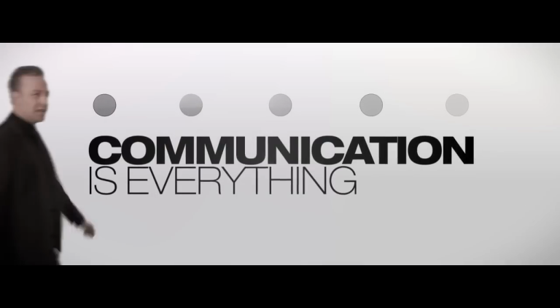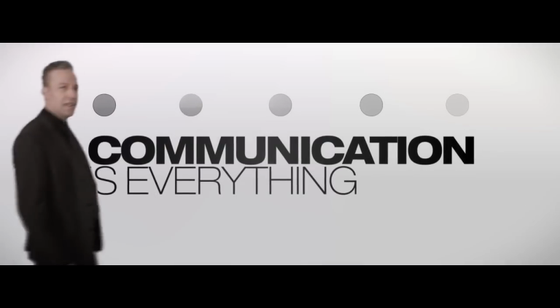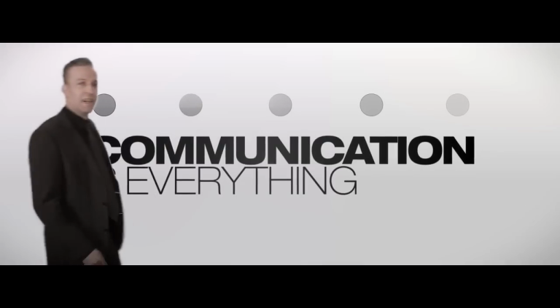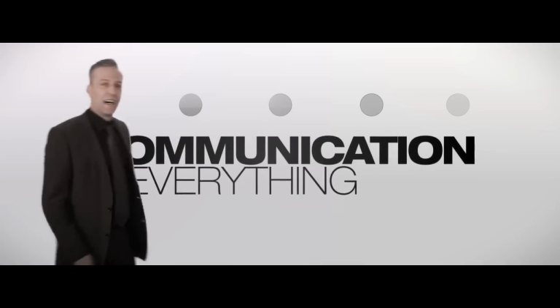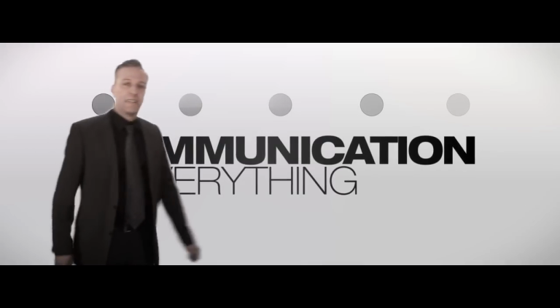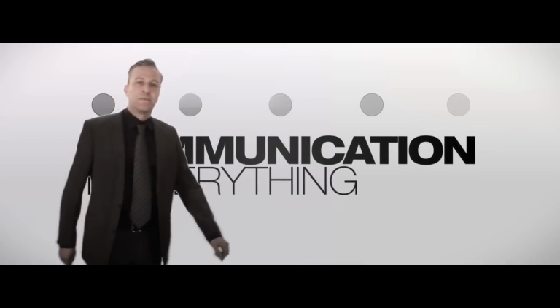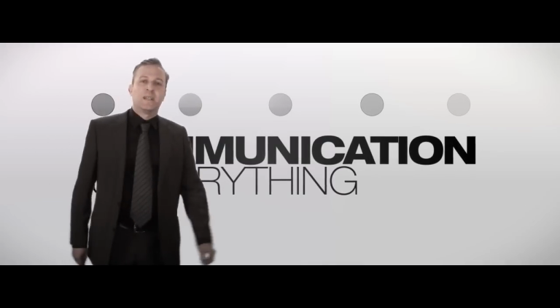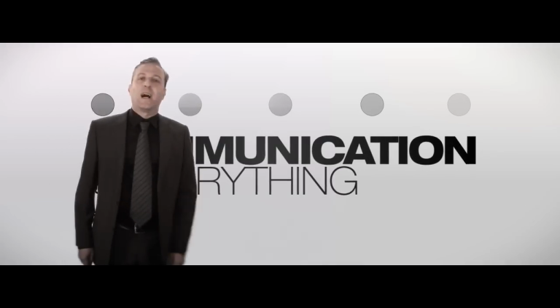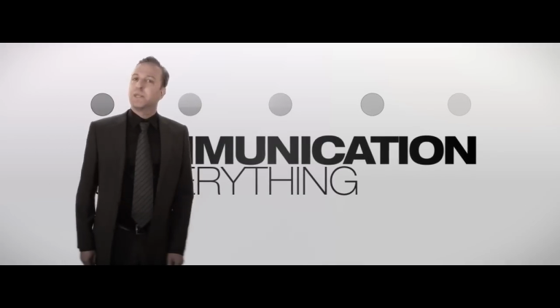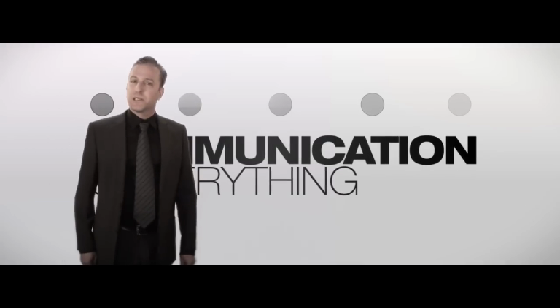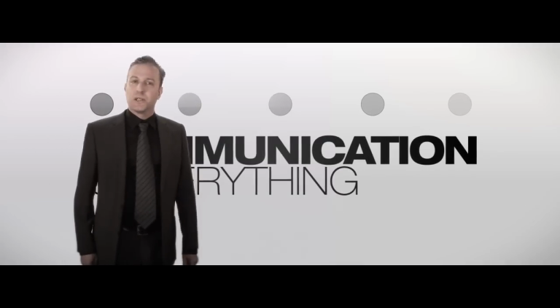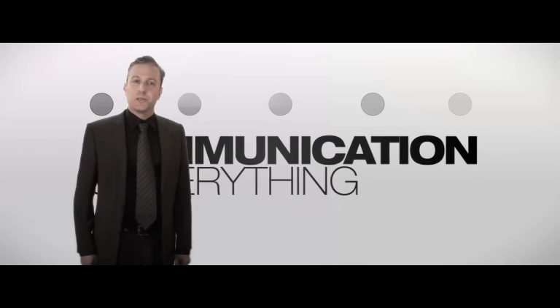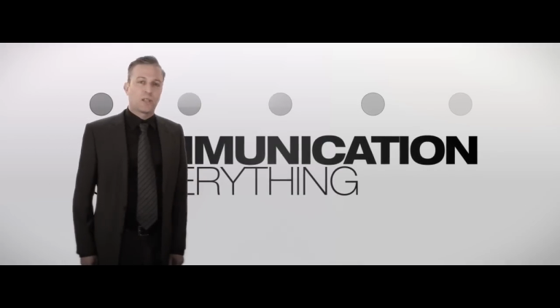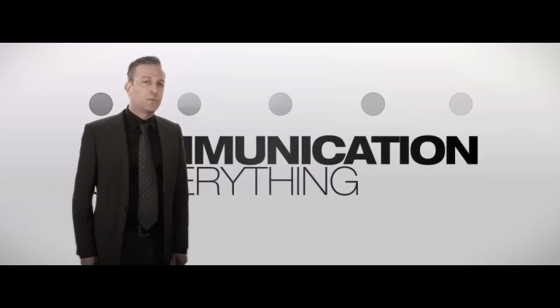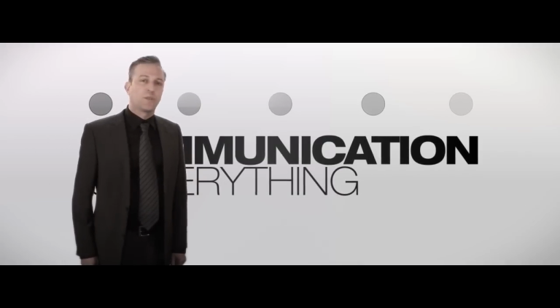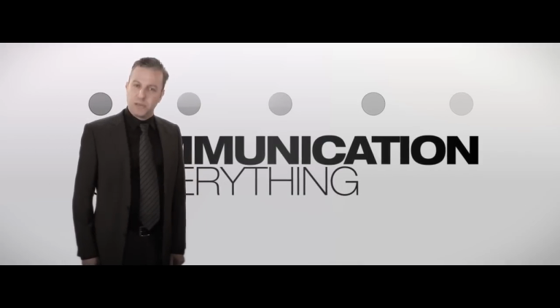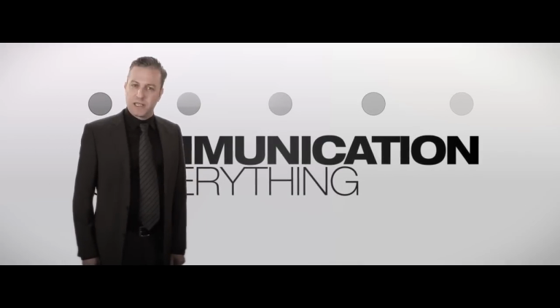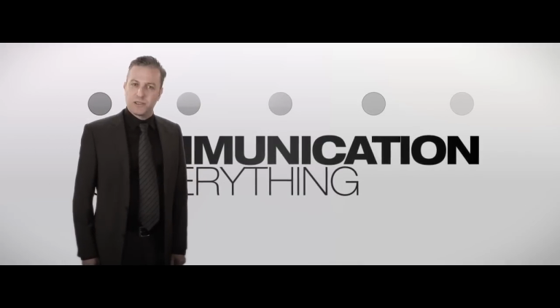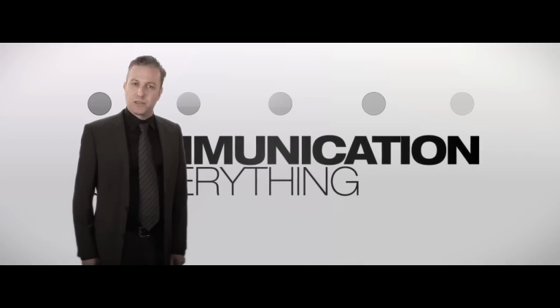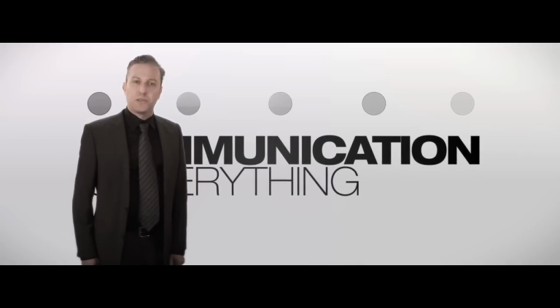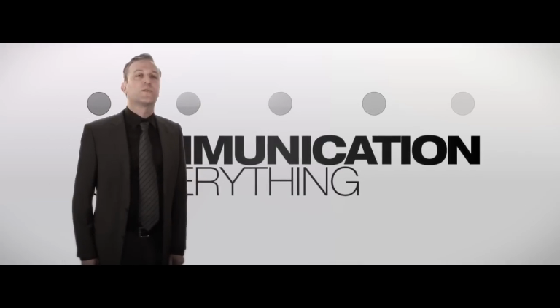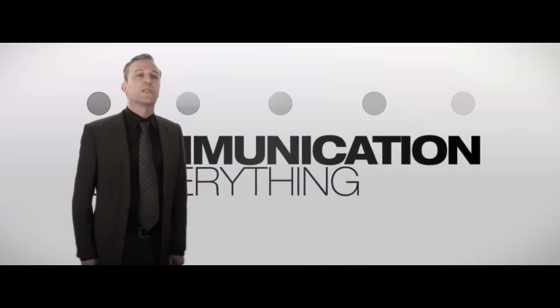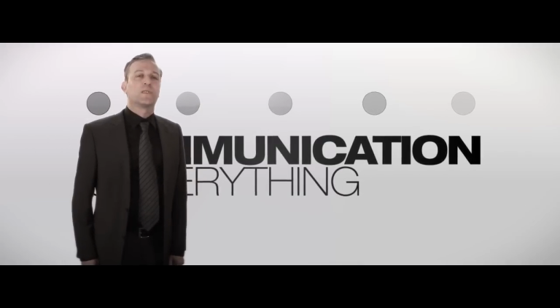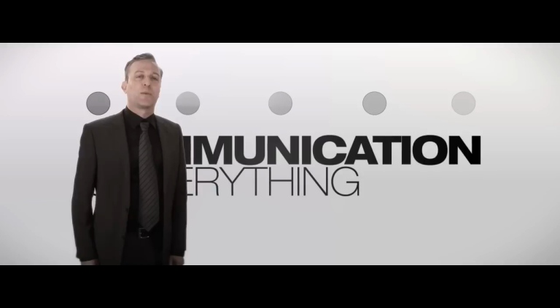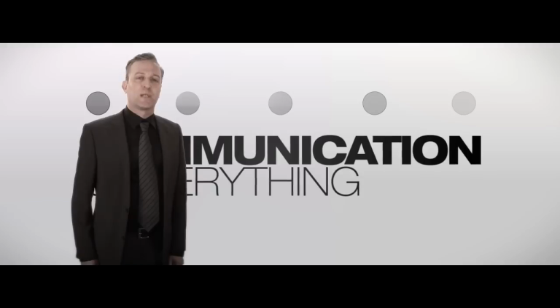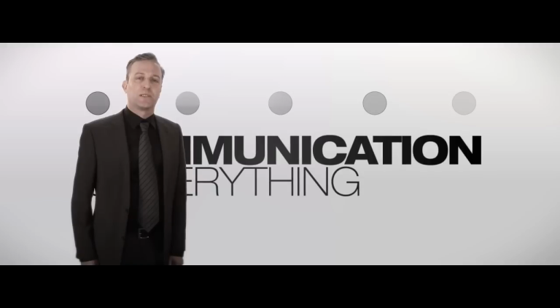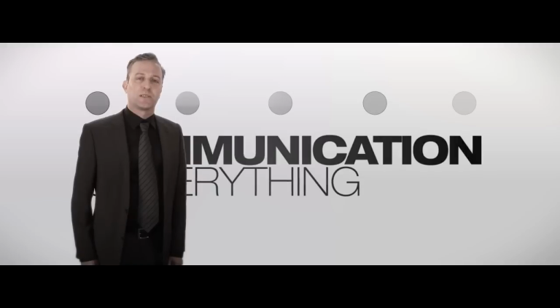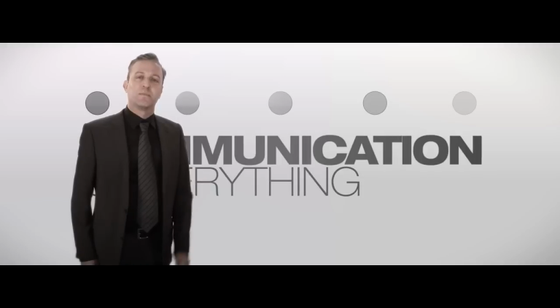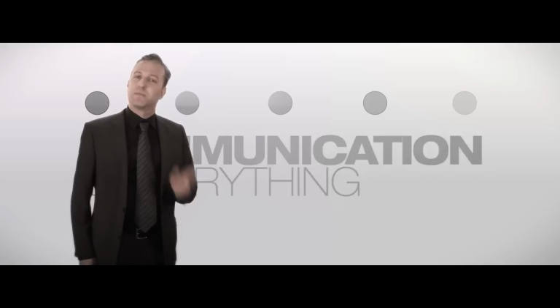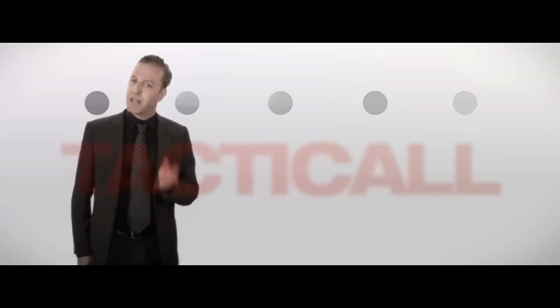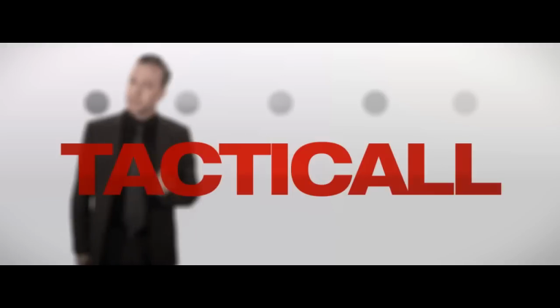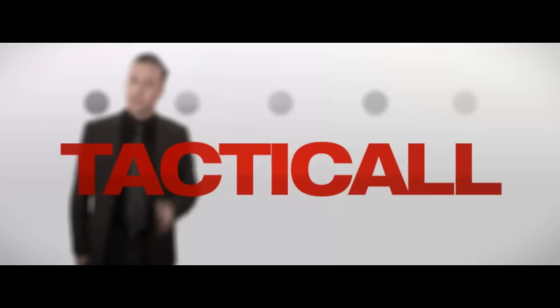Hi, I'm here to show you Saab's communication solution for naval operations, Tactical.